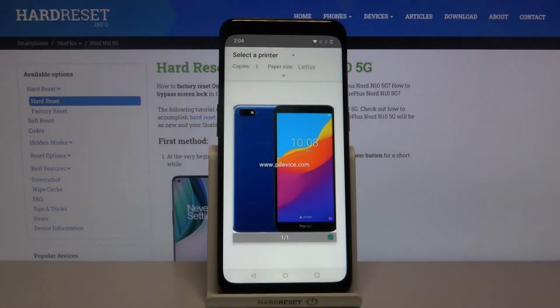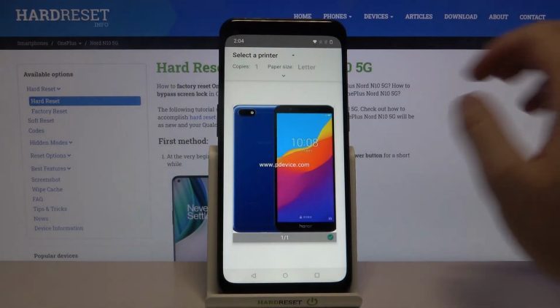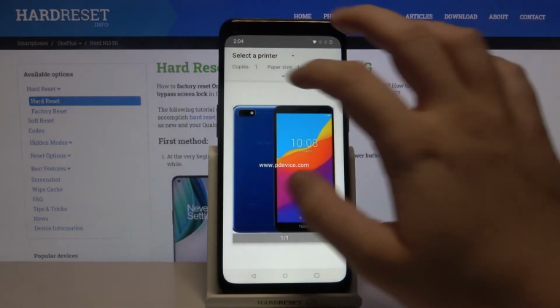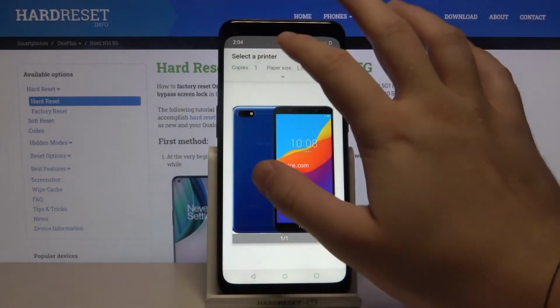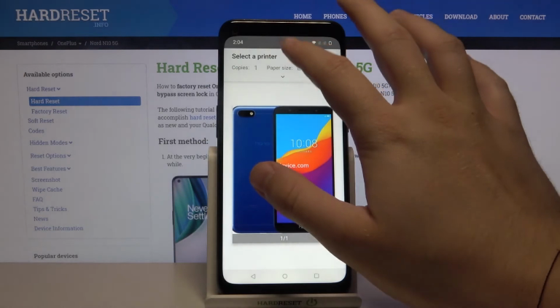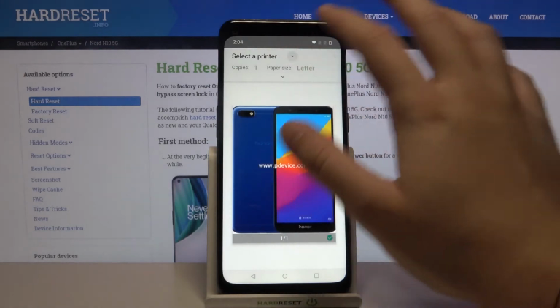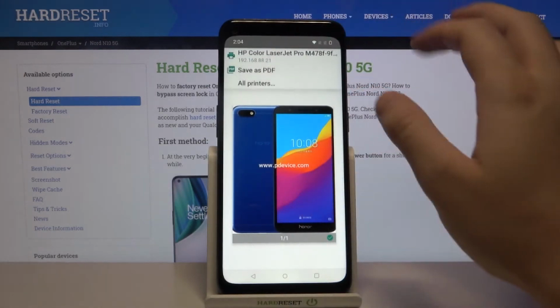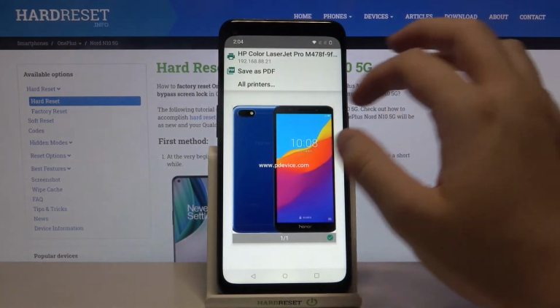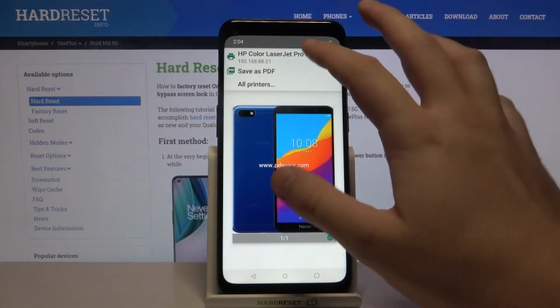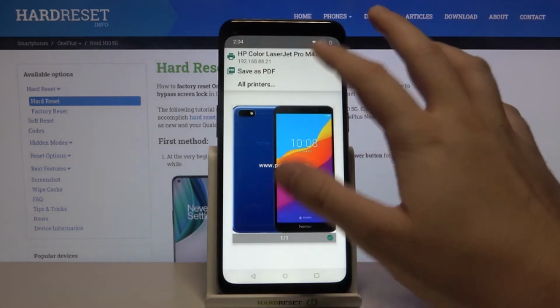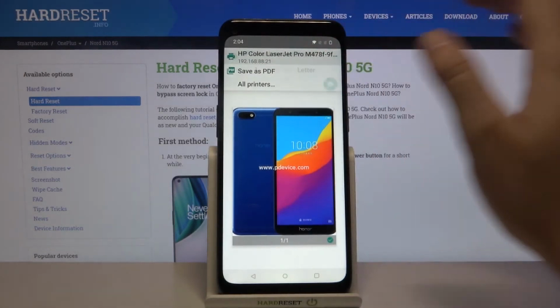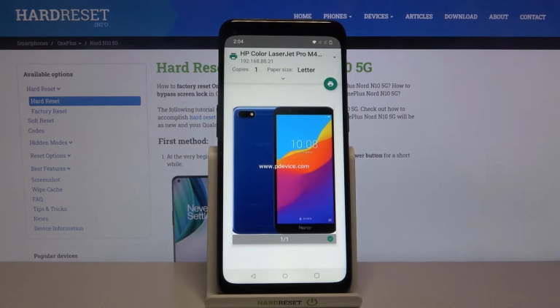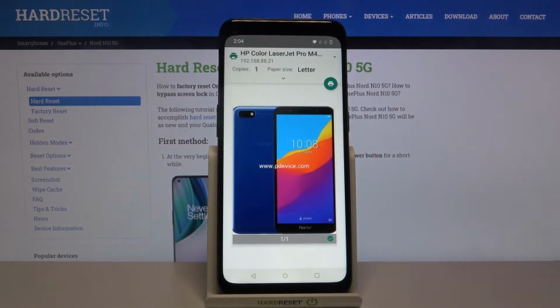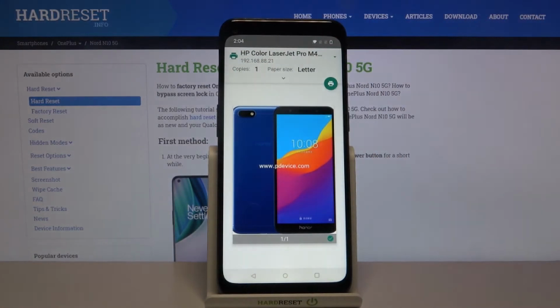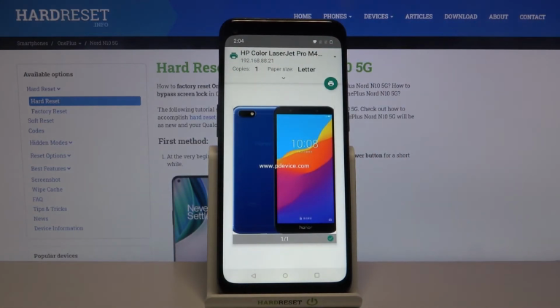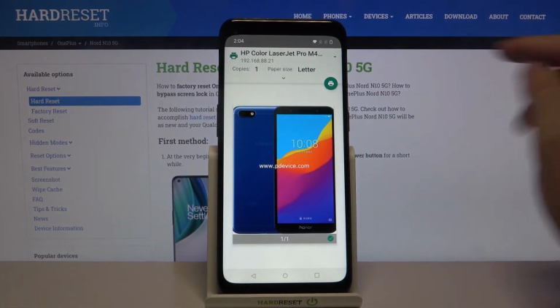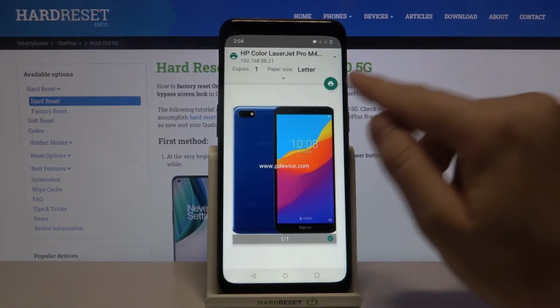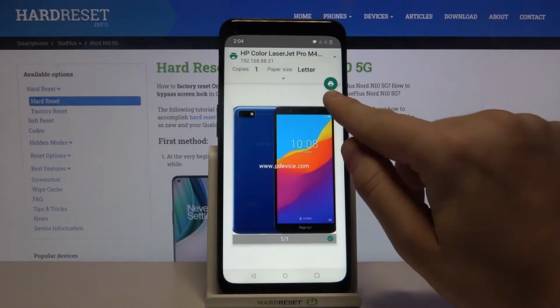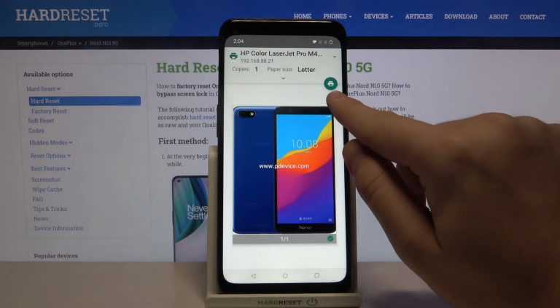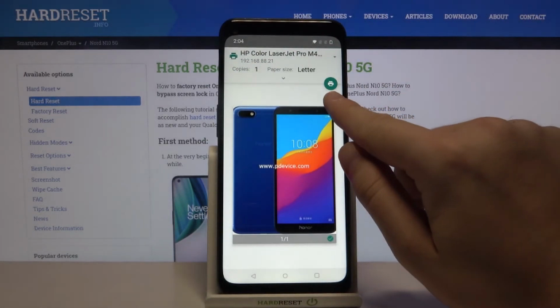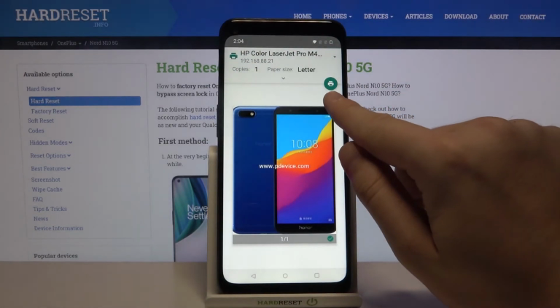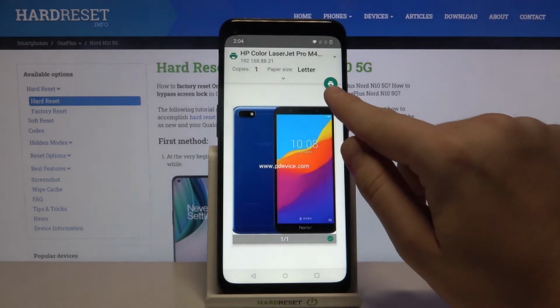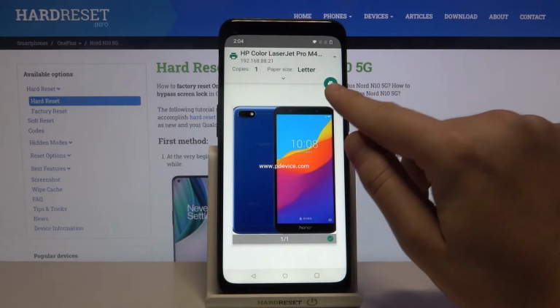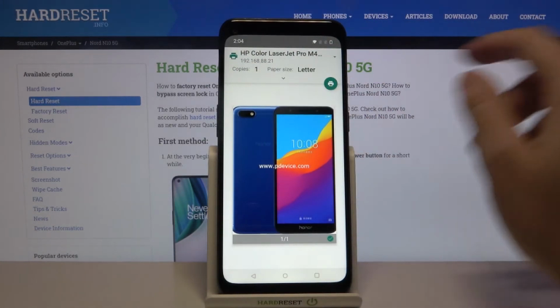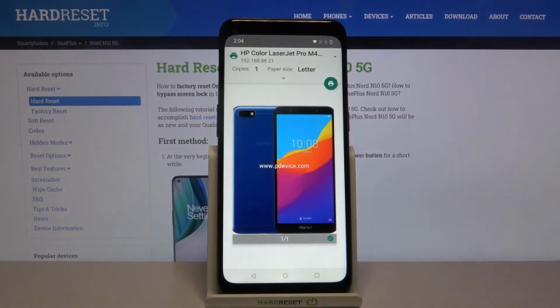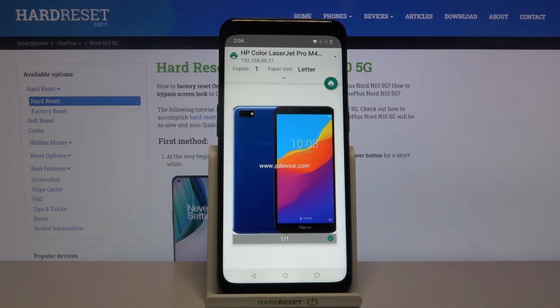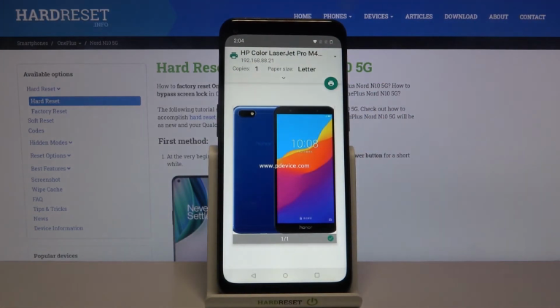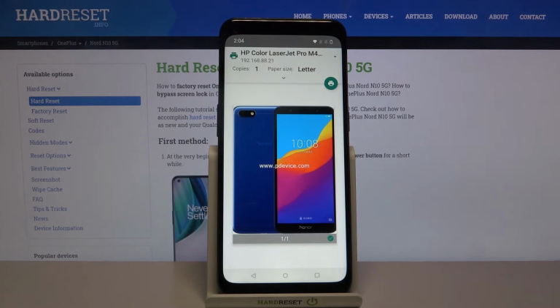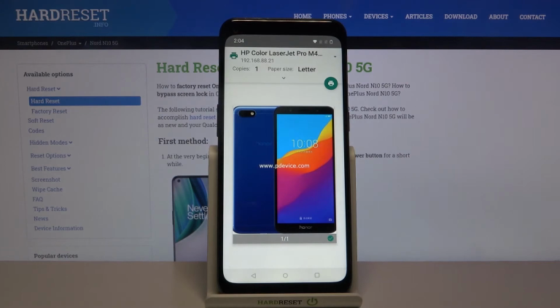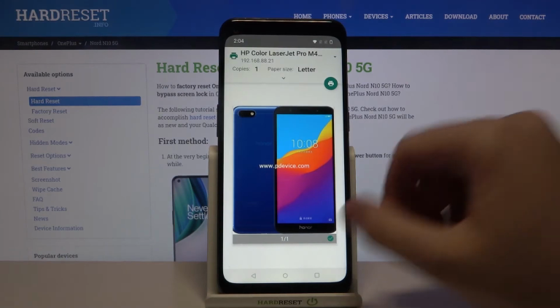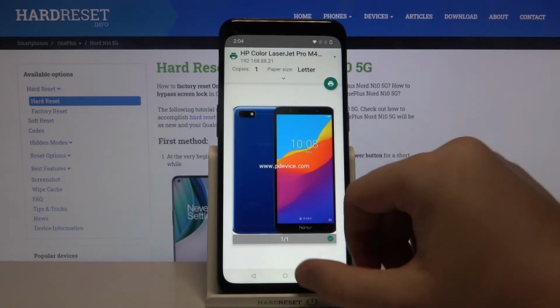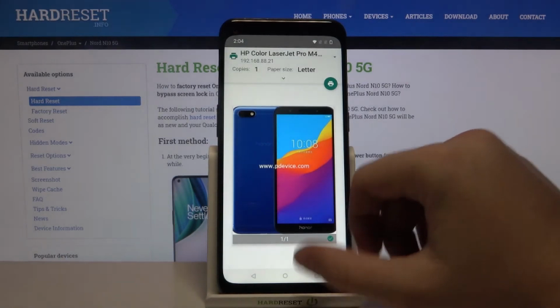Now click to select your printer, then tap the print icon to print. And that's how it looks.